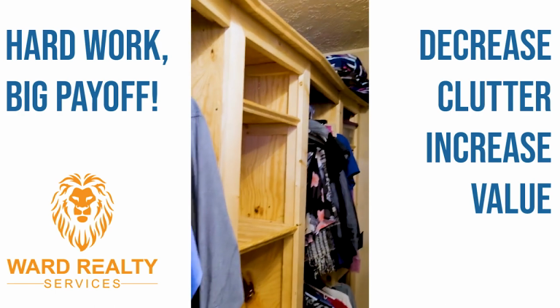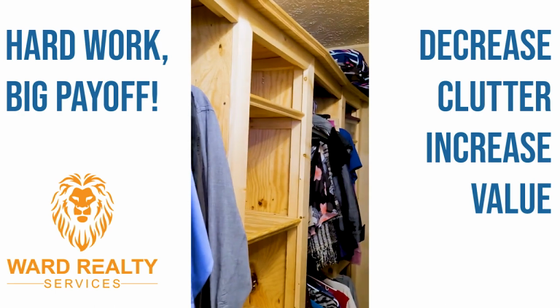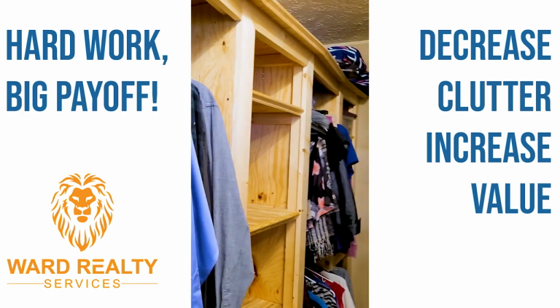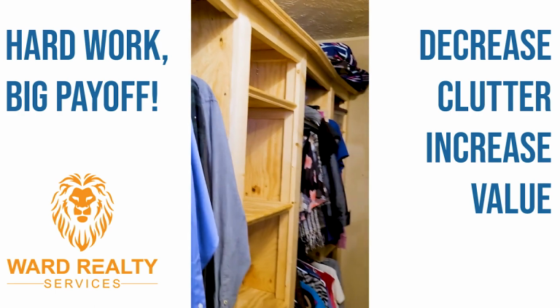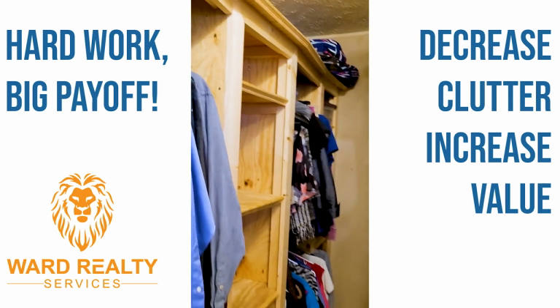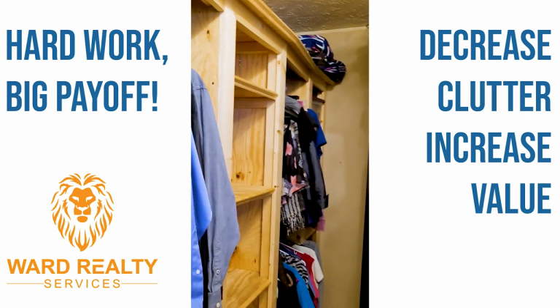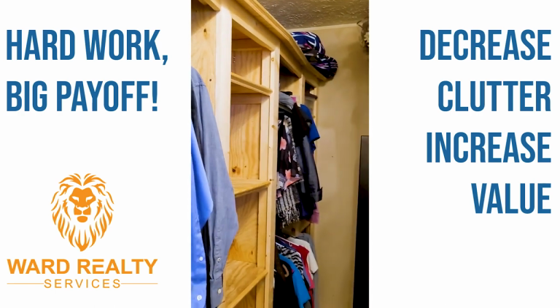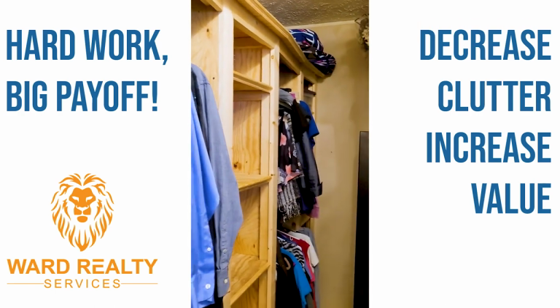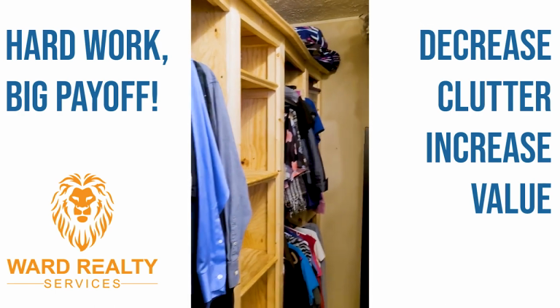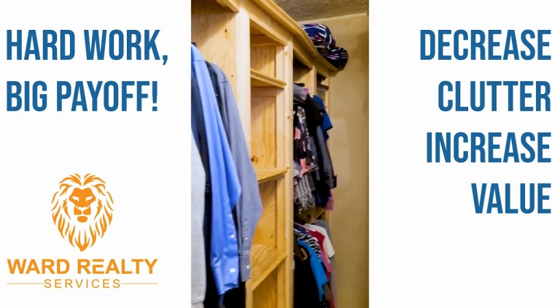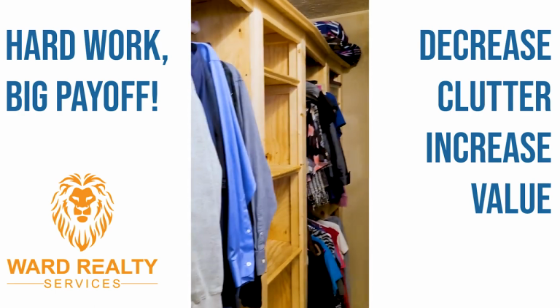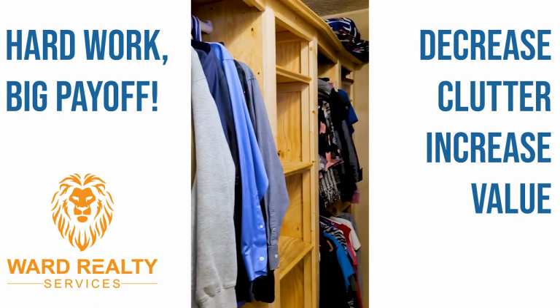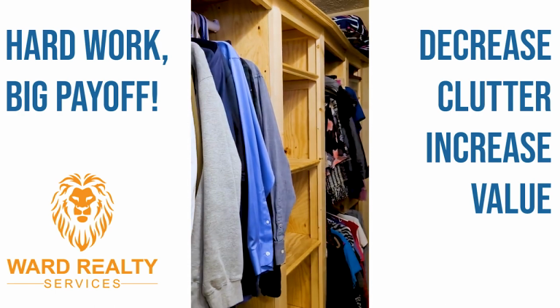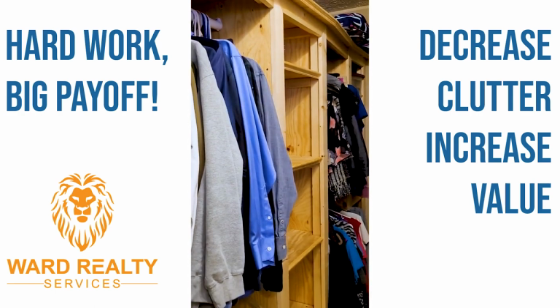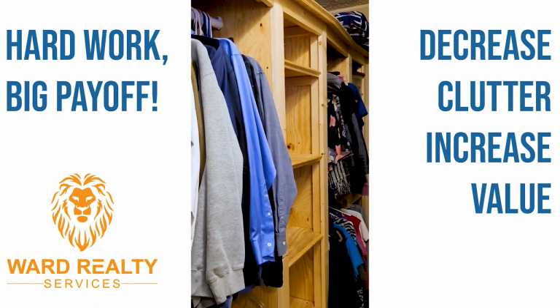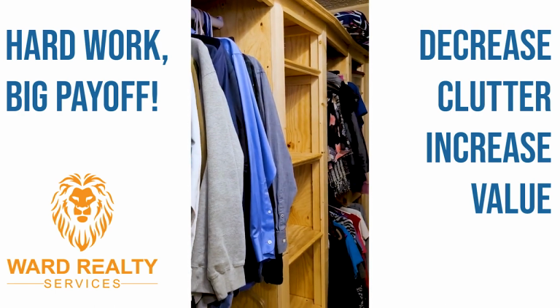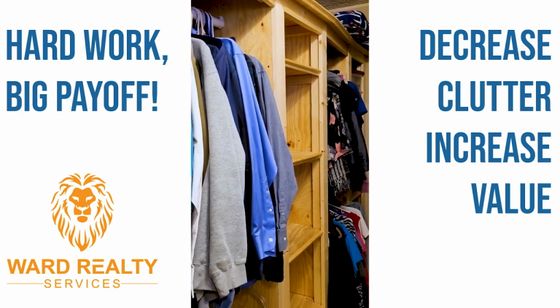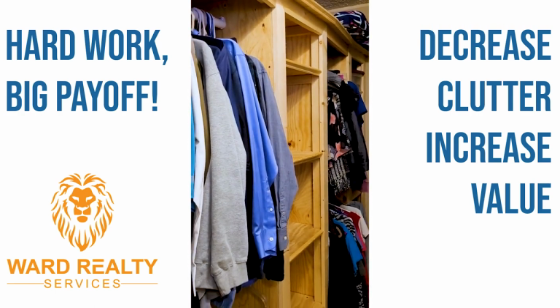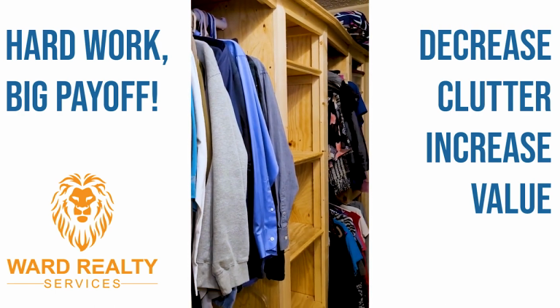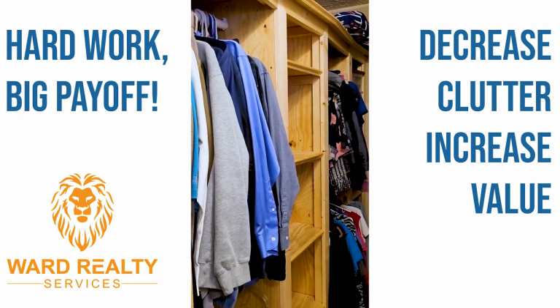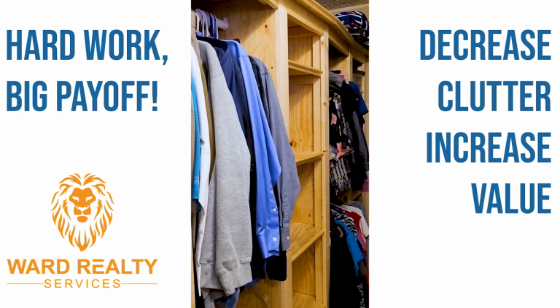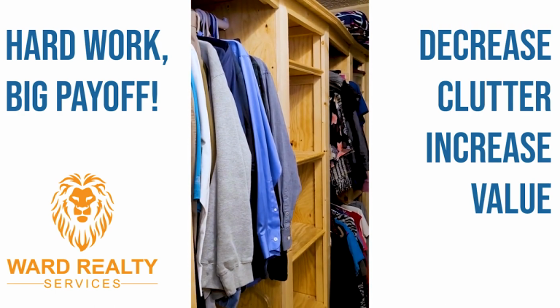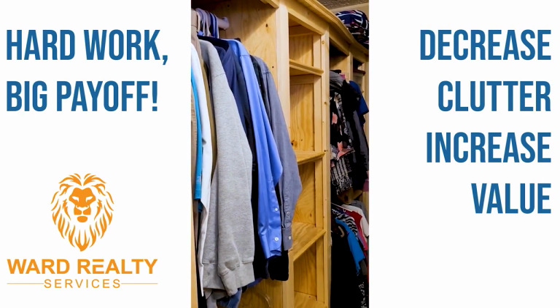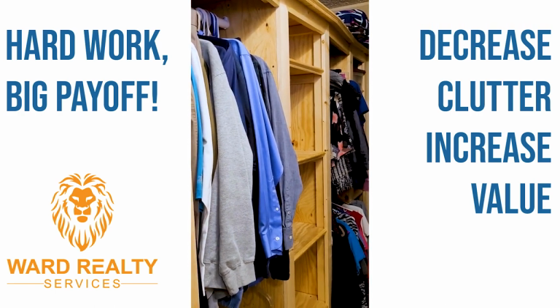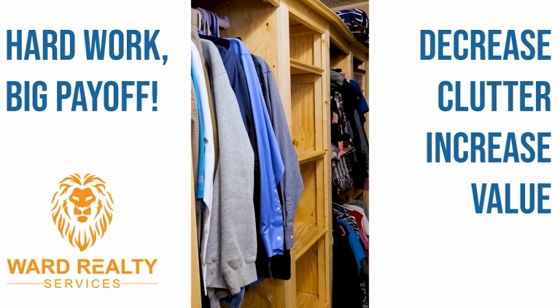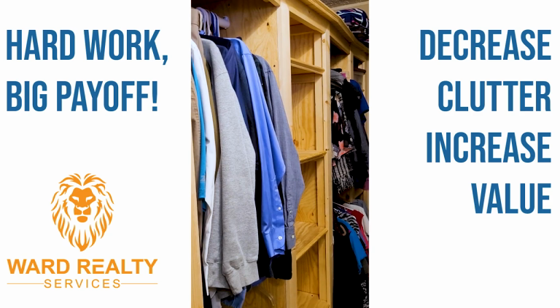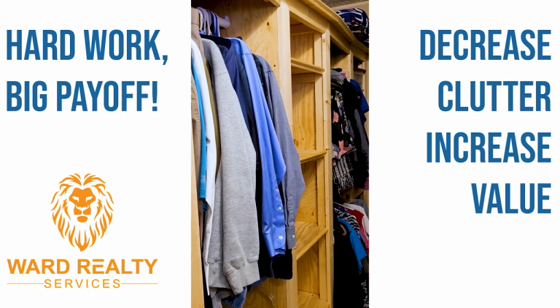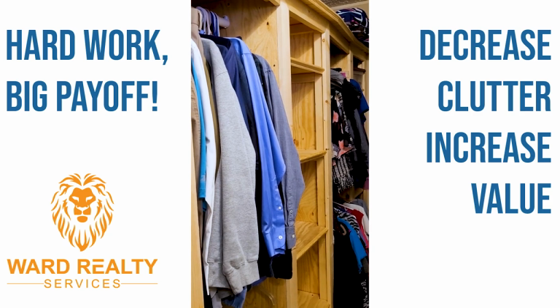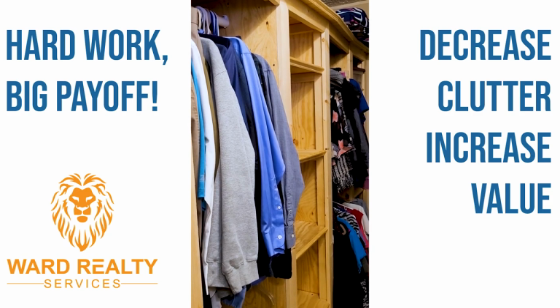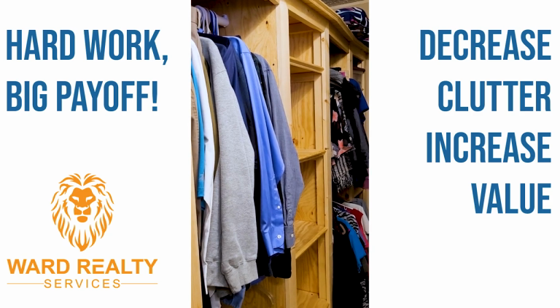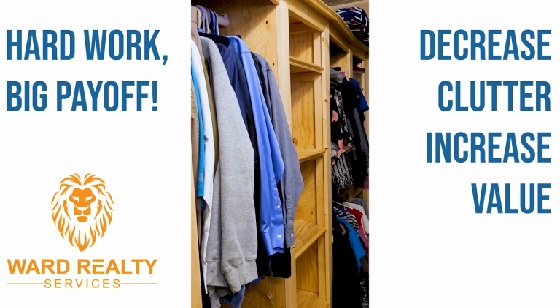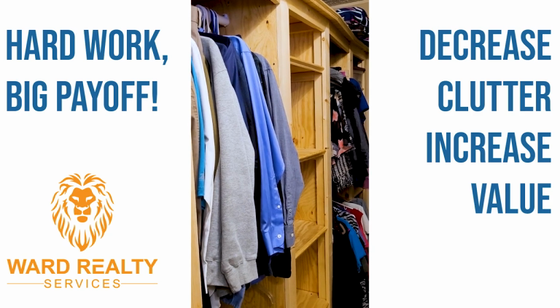All right, so there you go — there's our finished product. We can put our closet back together. Woohoo!